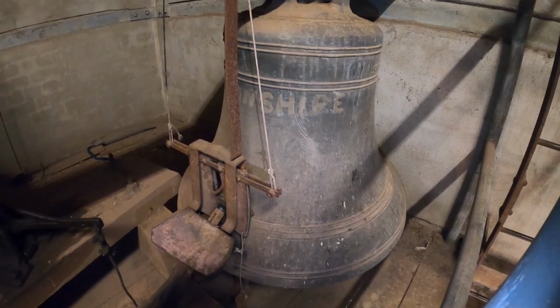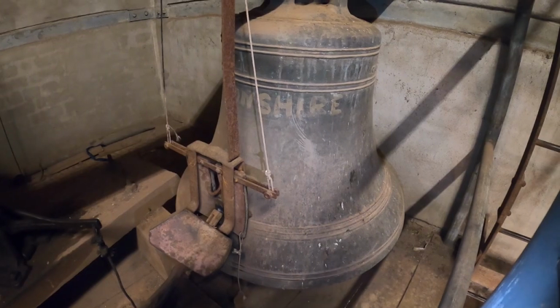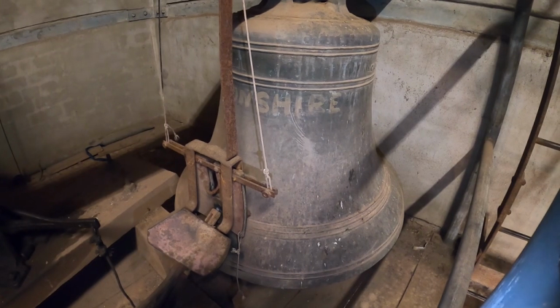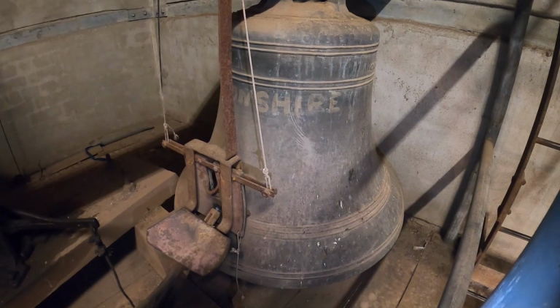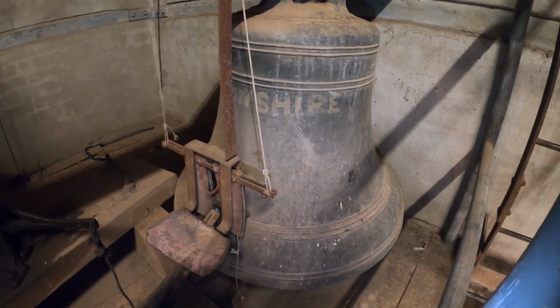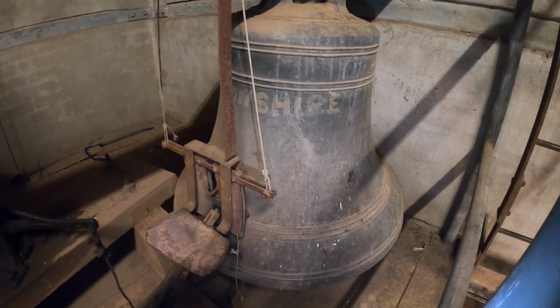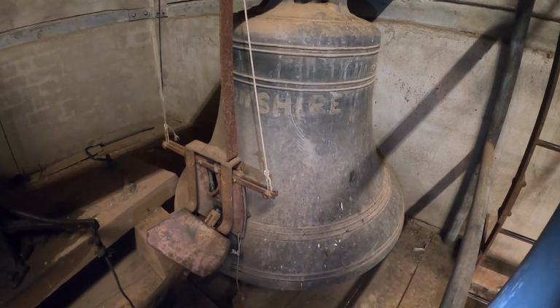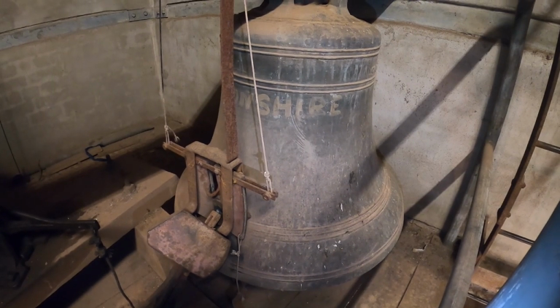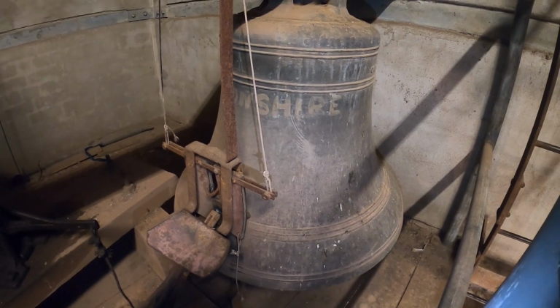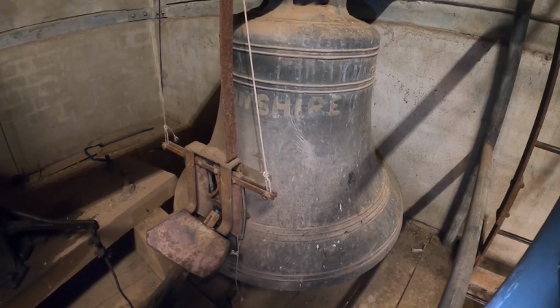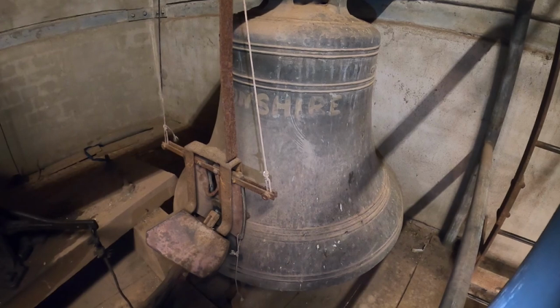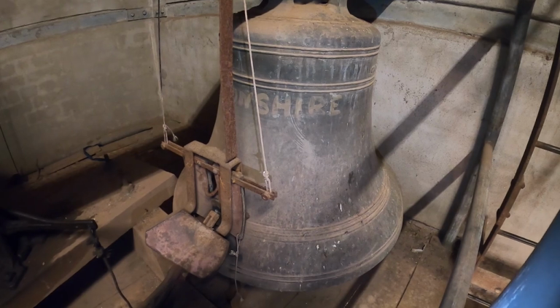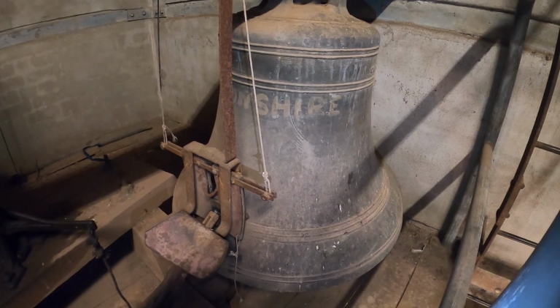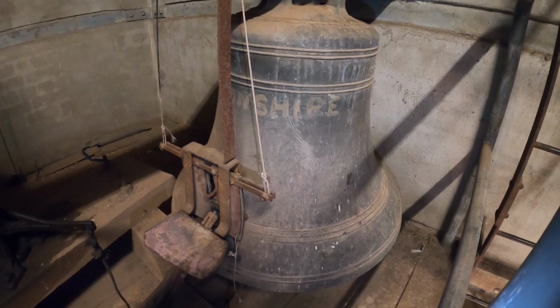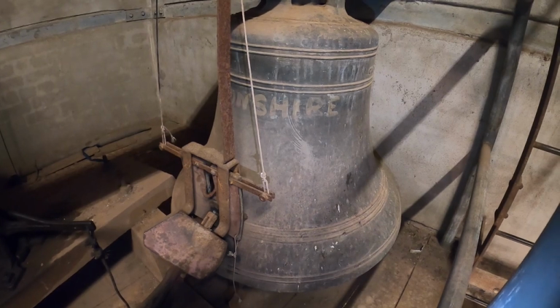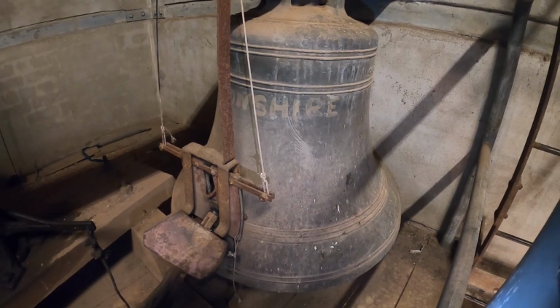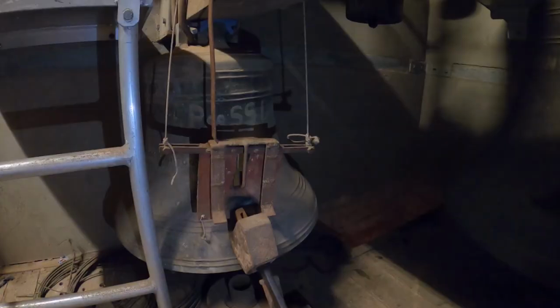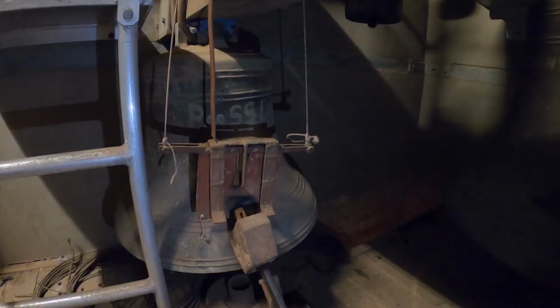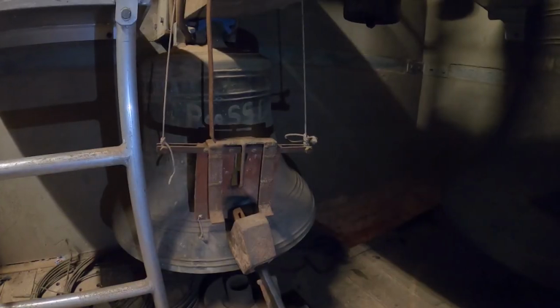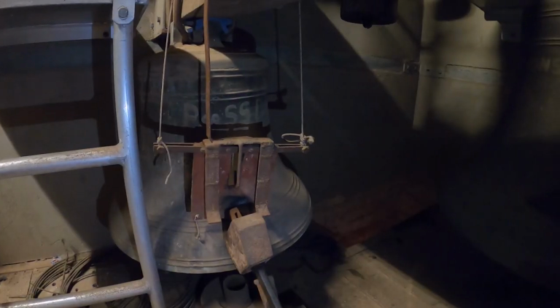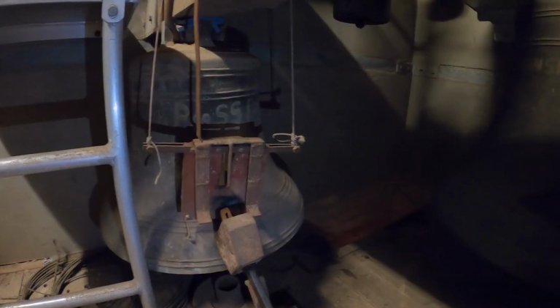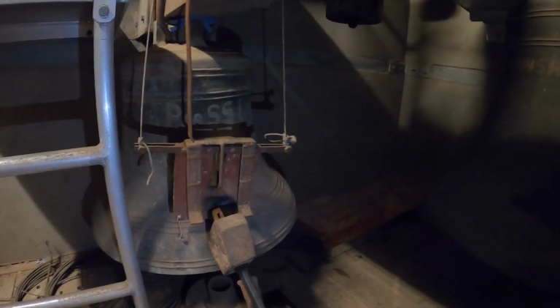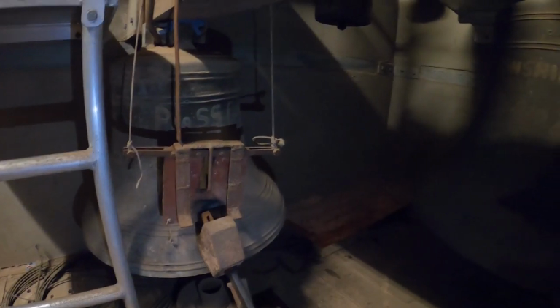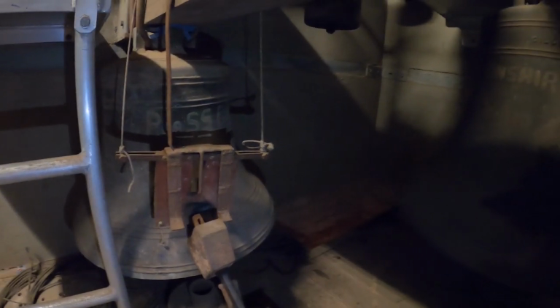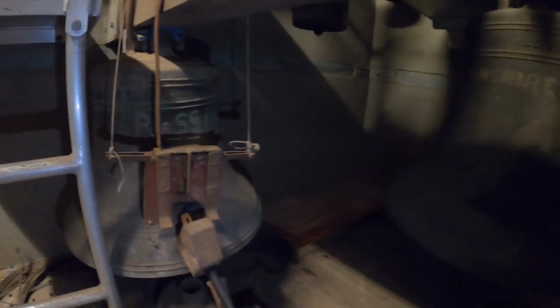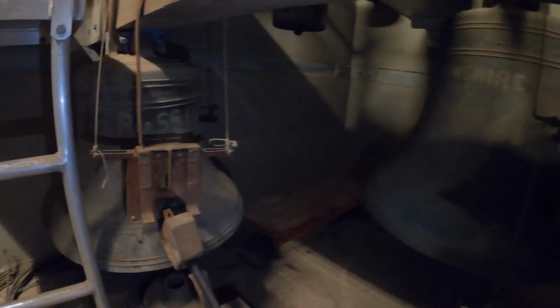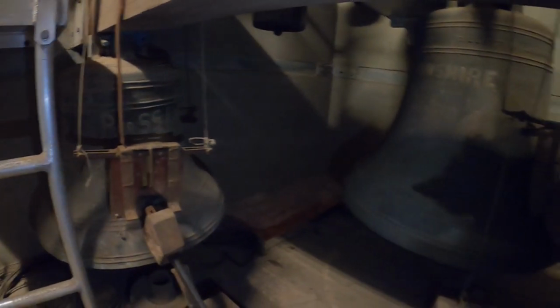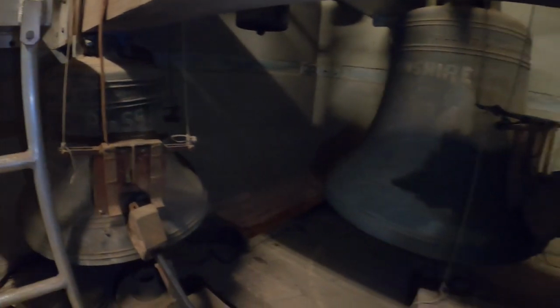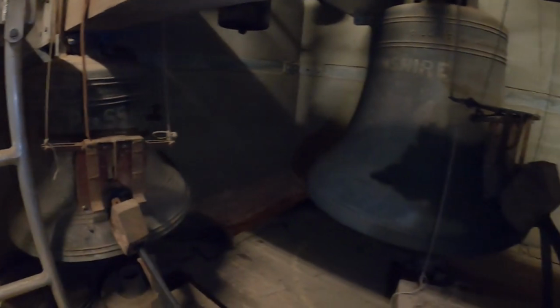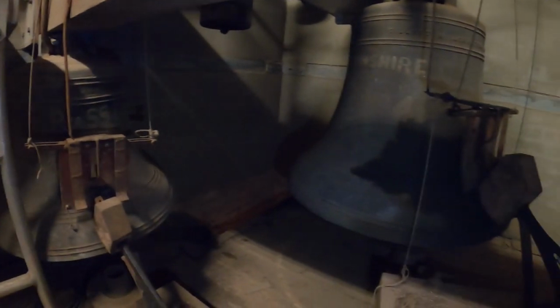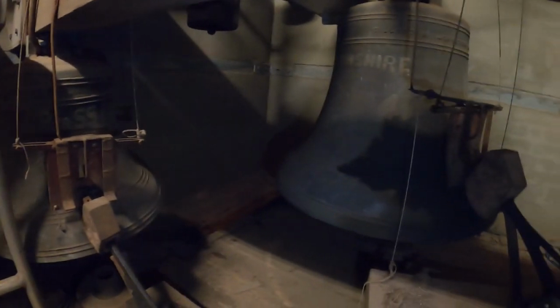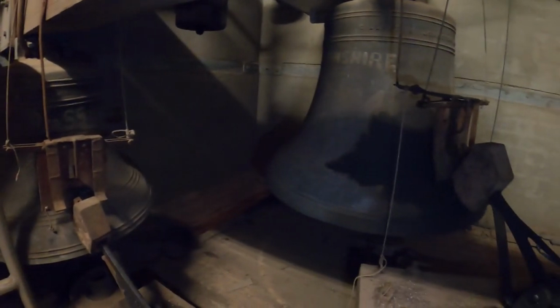The bells came out from England on the ship Devonshire back in about 1900, 1901.